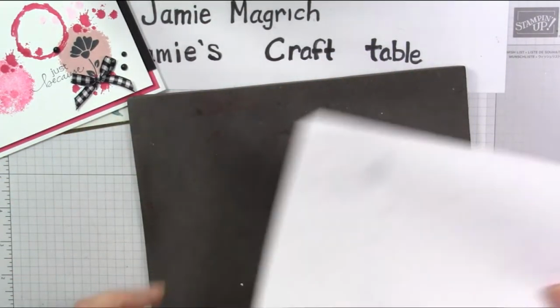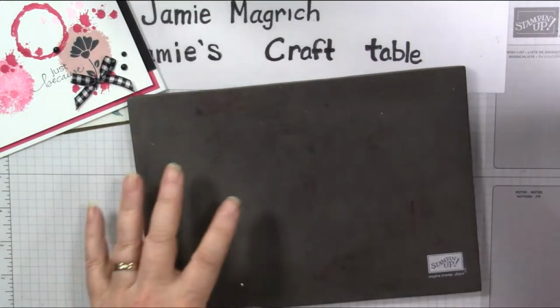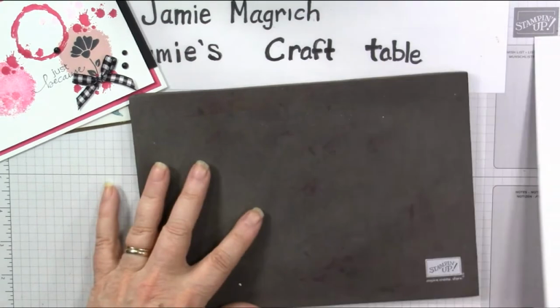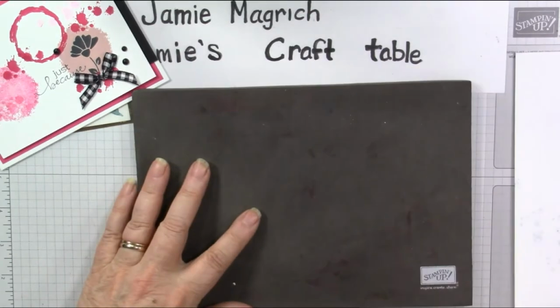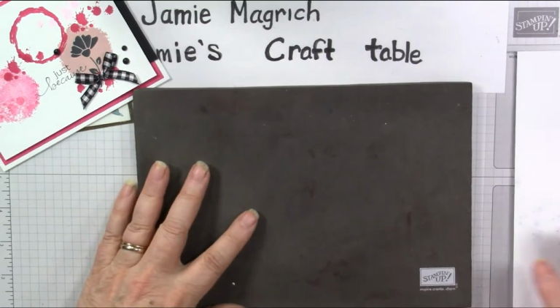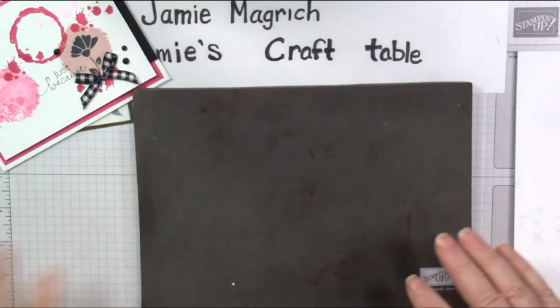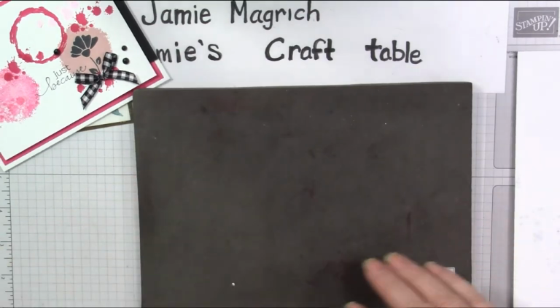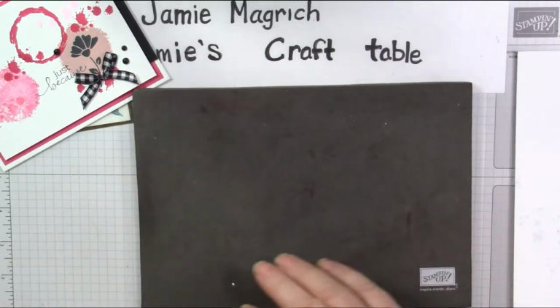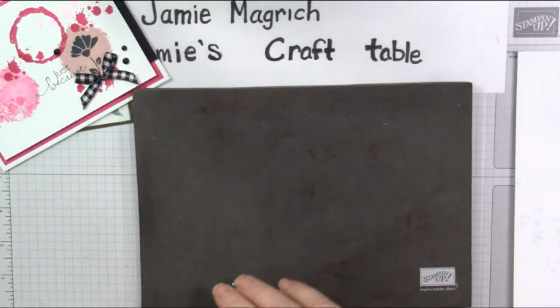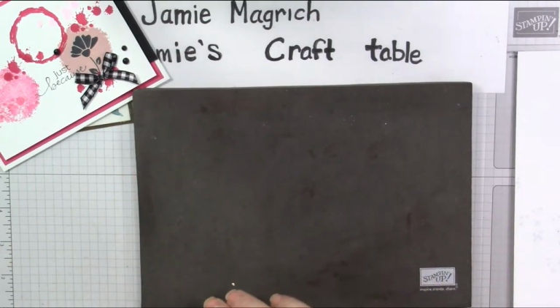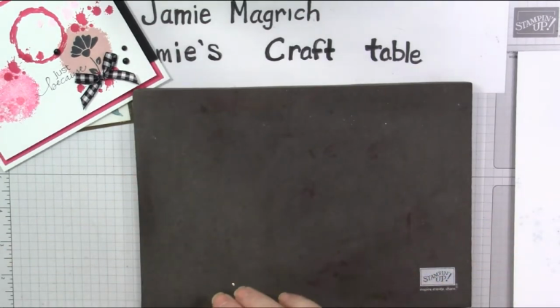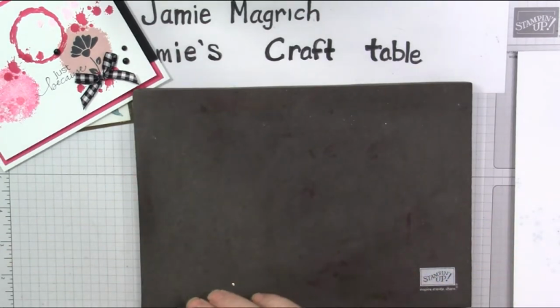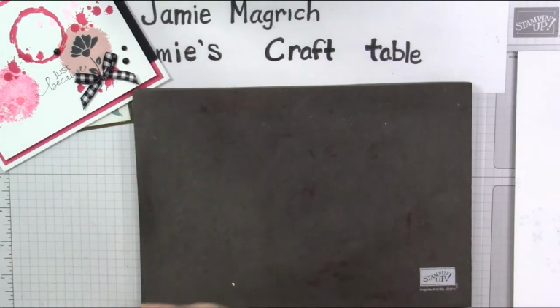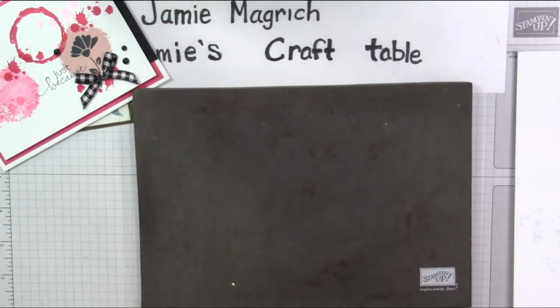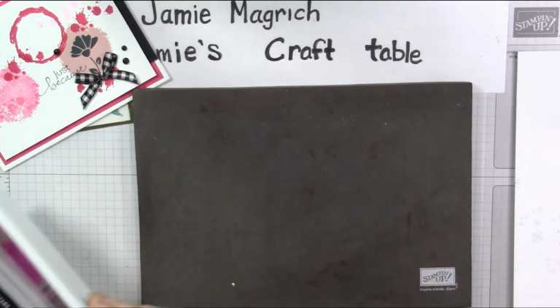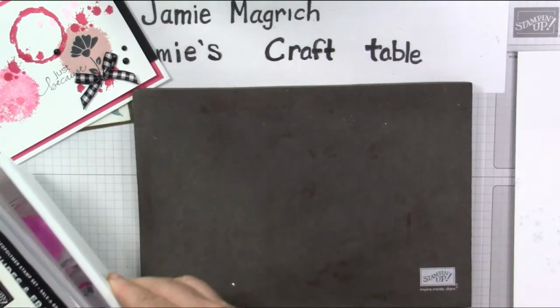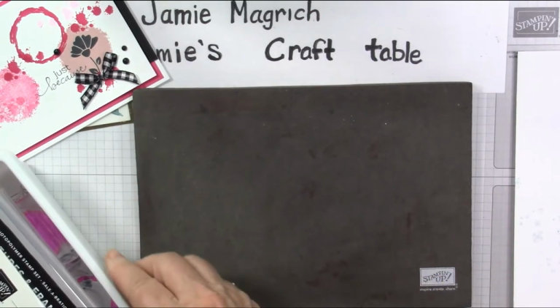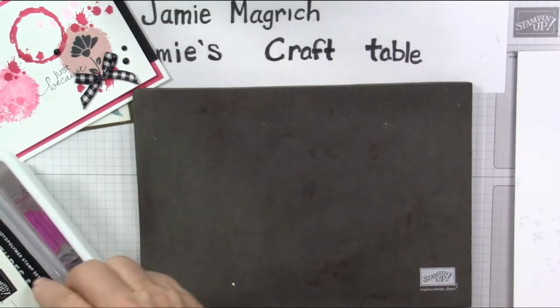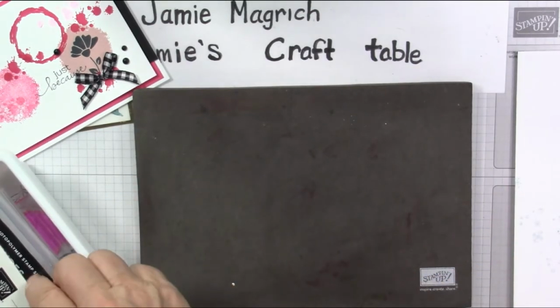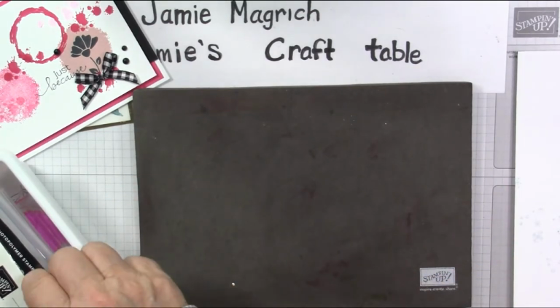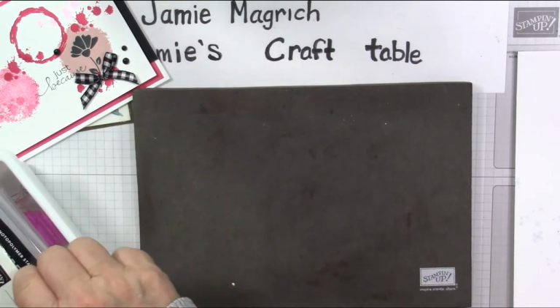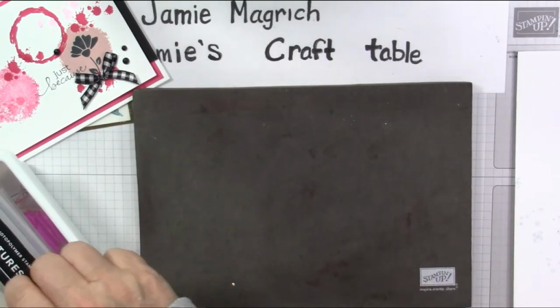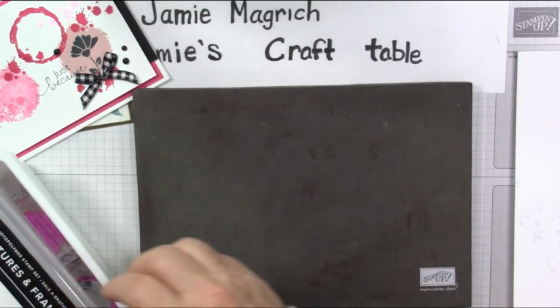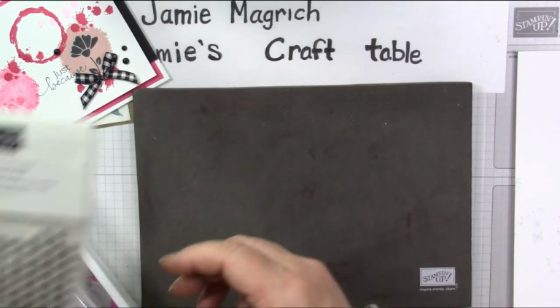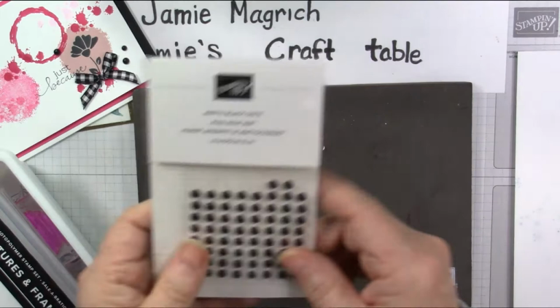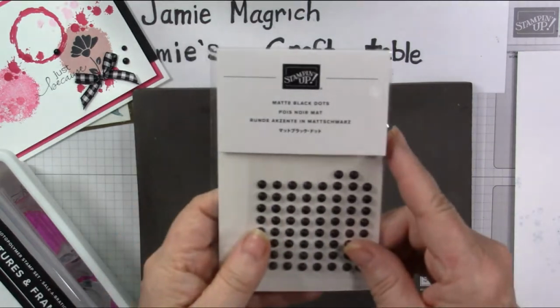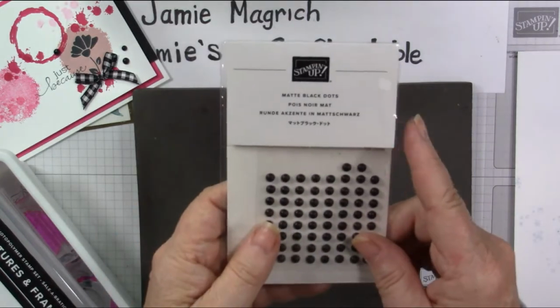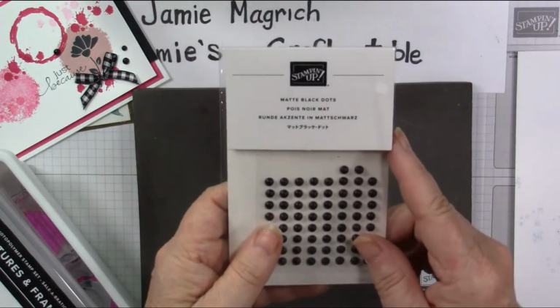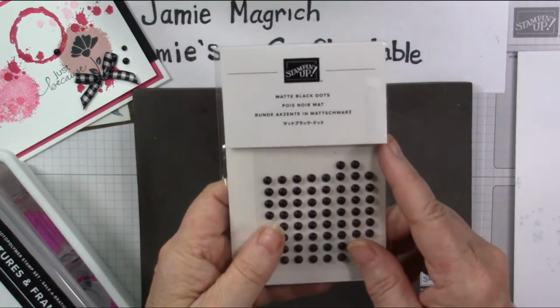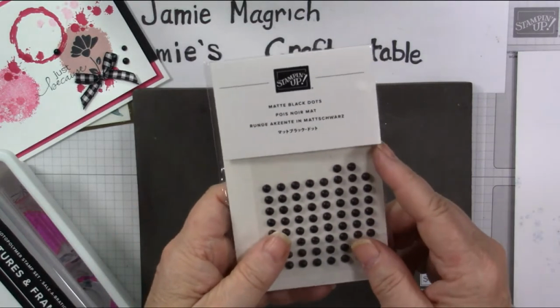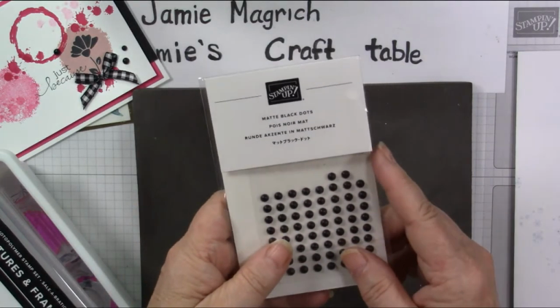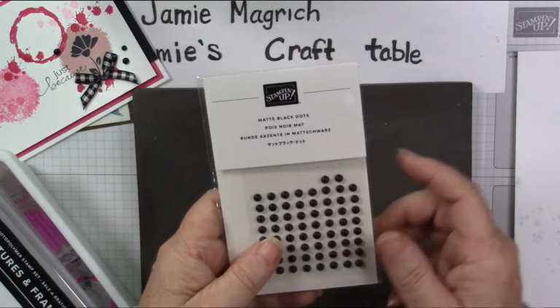I need some scrap paper. I'll bring it out of the box and I'll go through it. I used a few of these matte black dots.